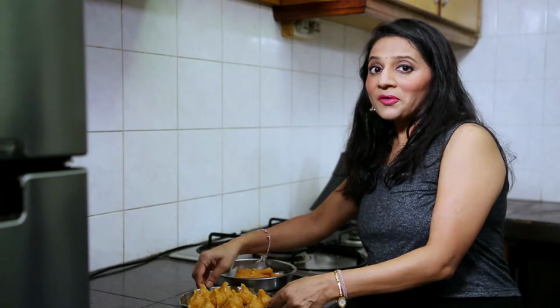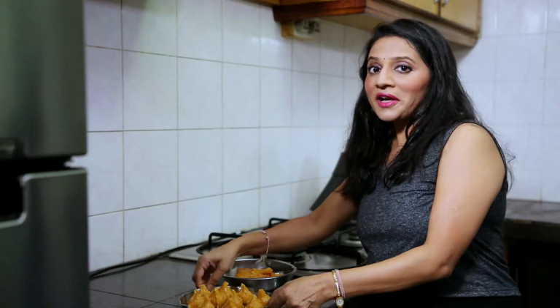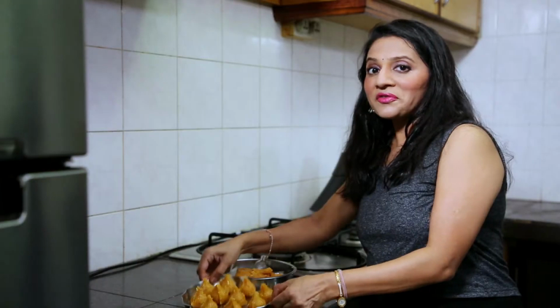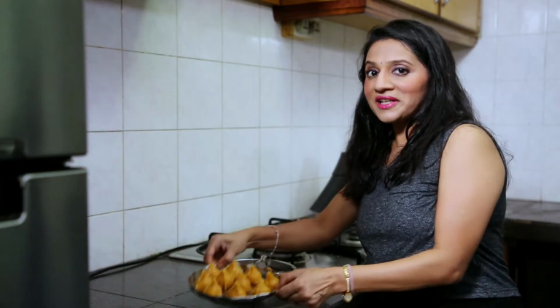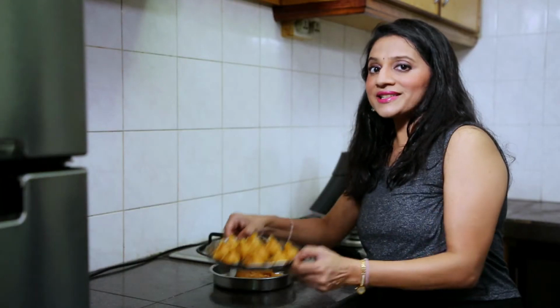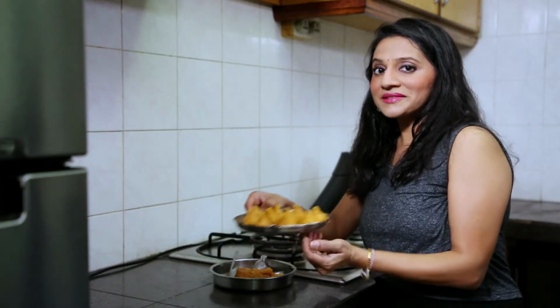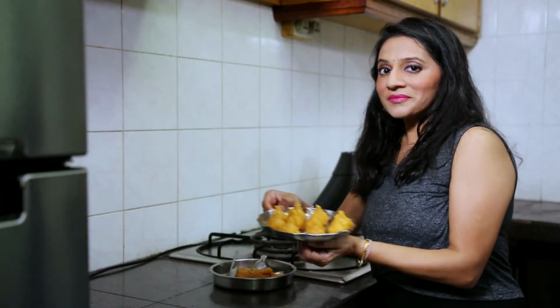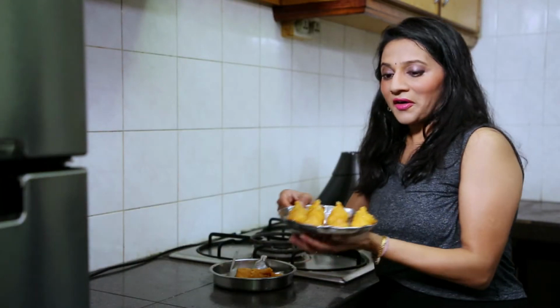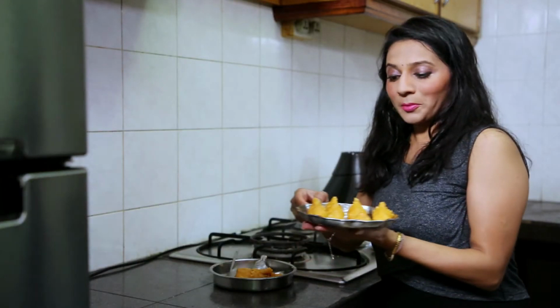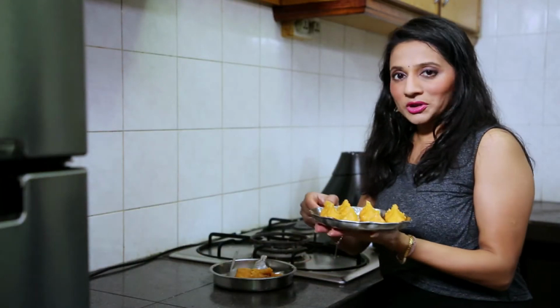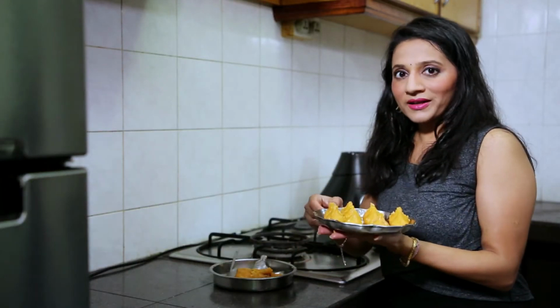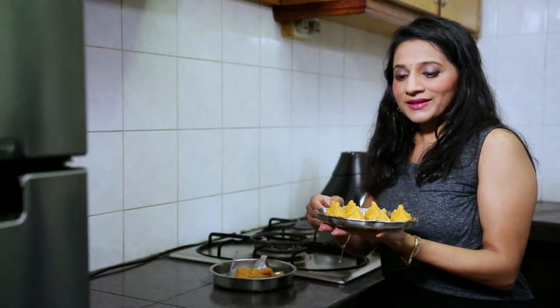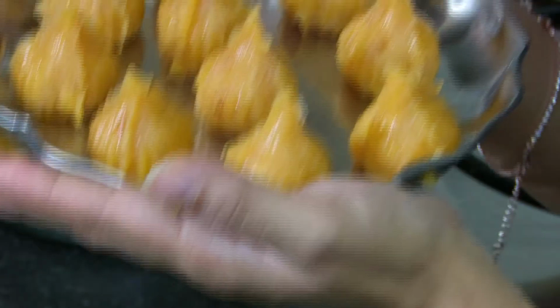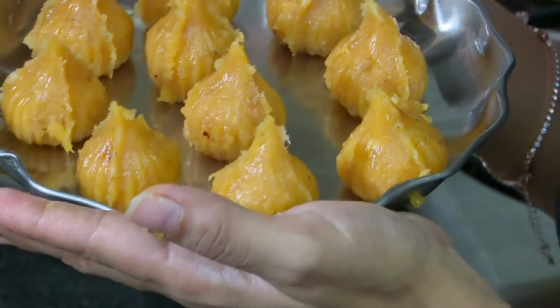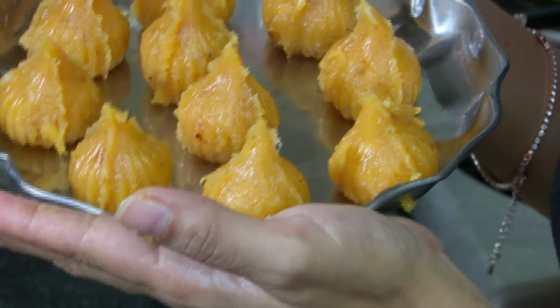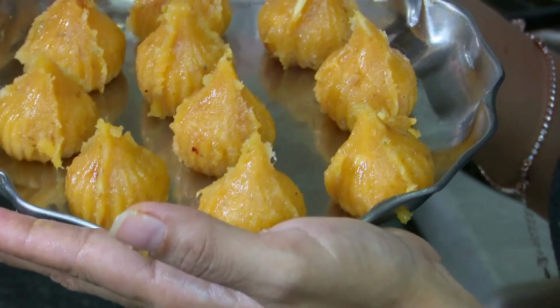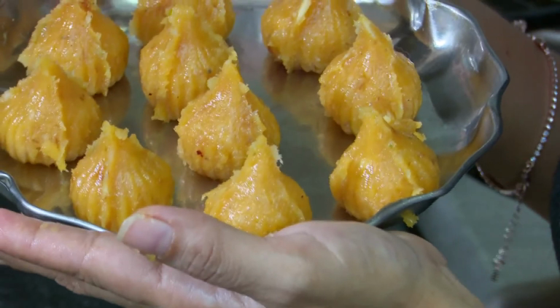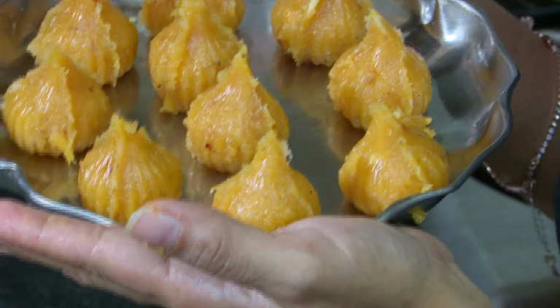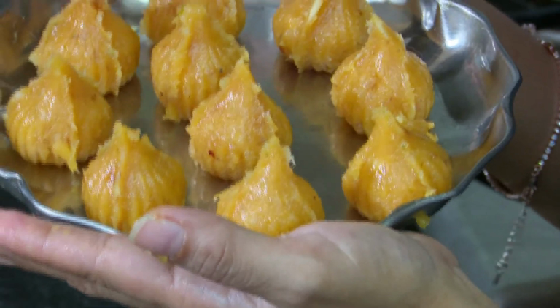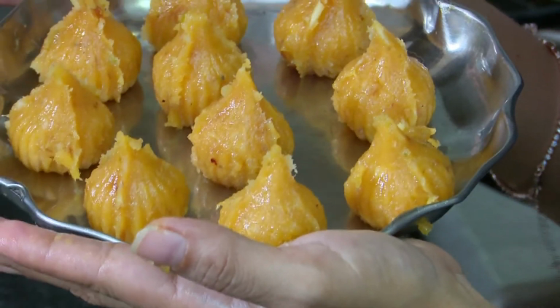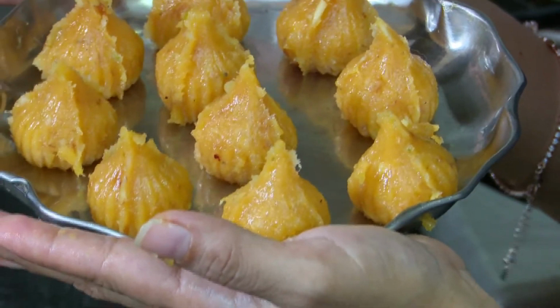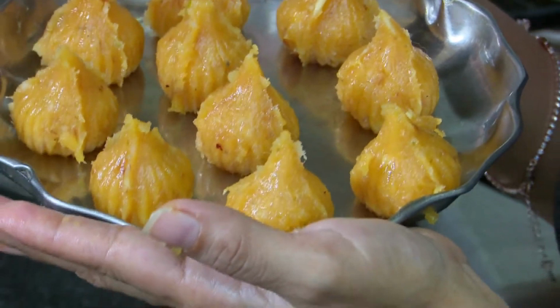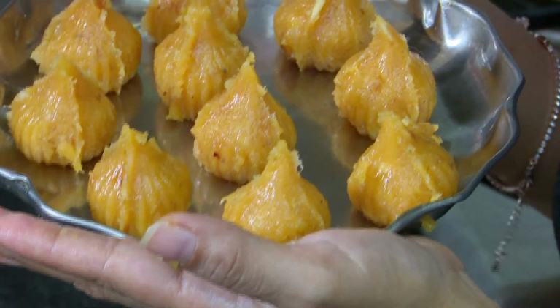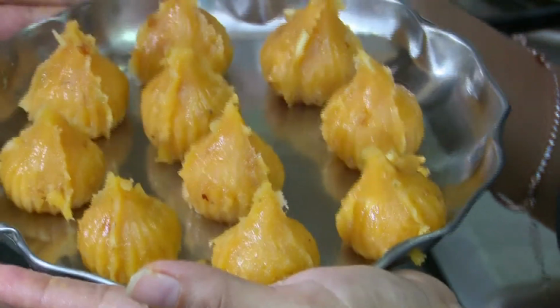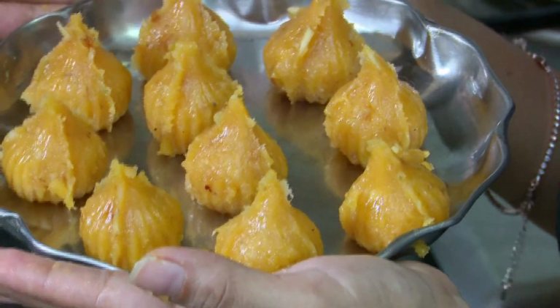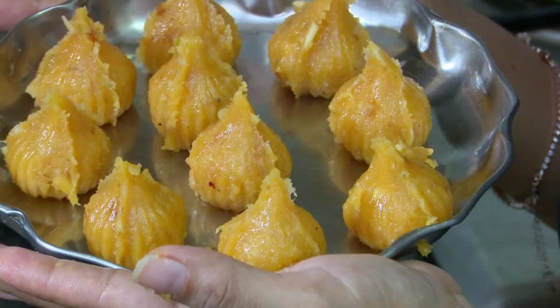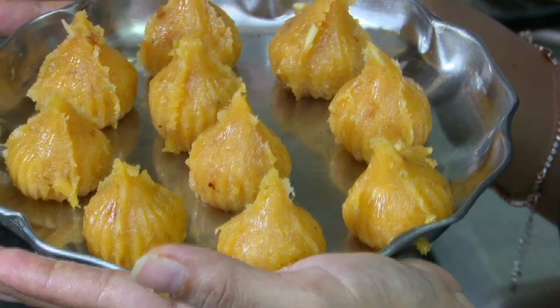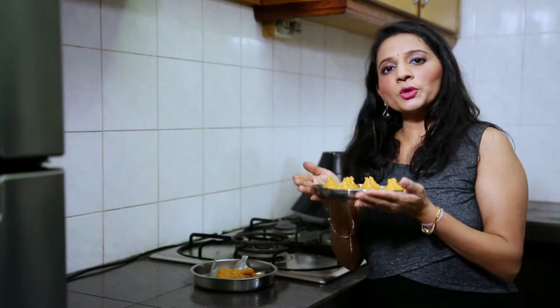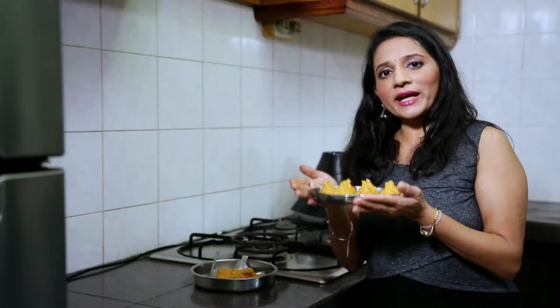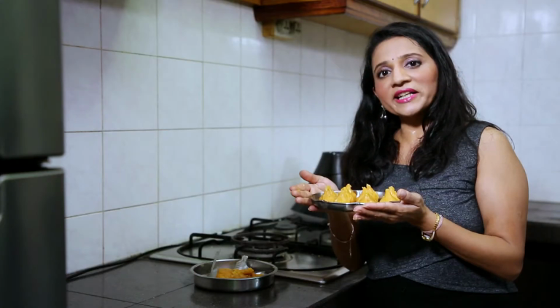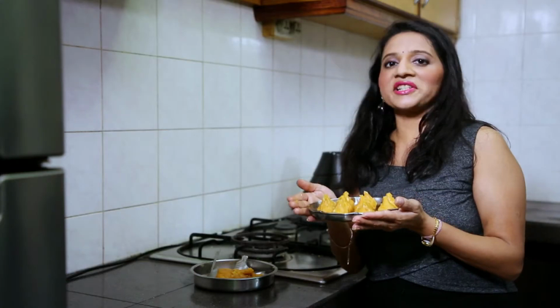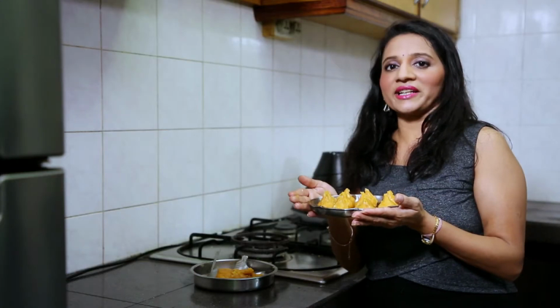Now we have finished shaping our modak. We will put this modak in the fridge for 10 minutes to let it set.